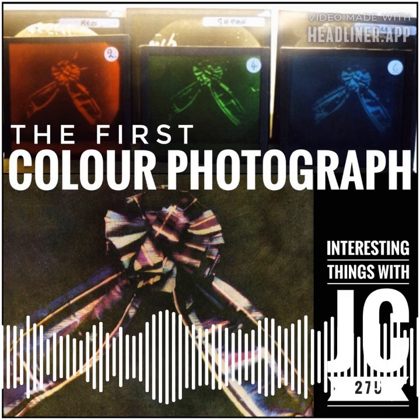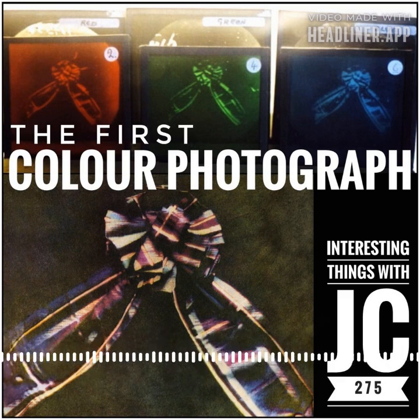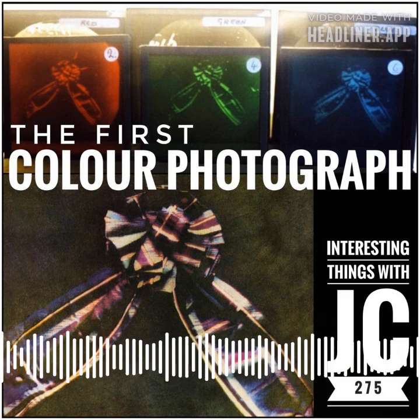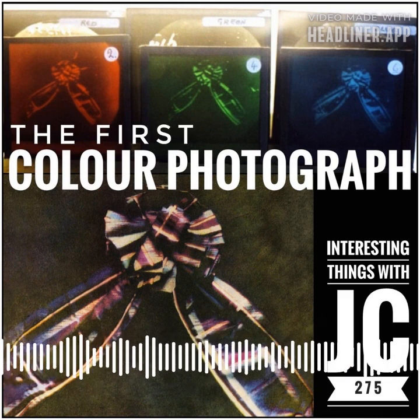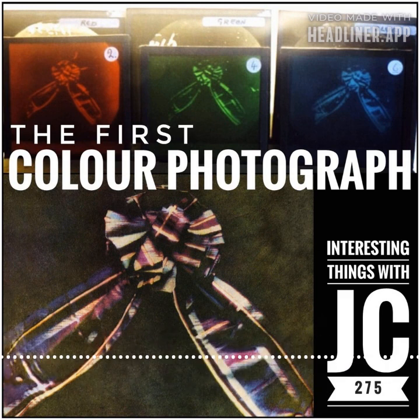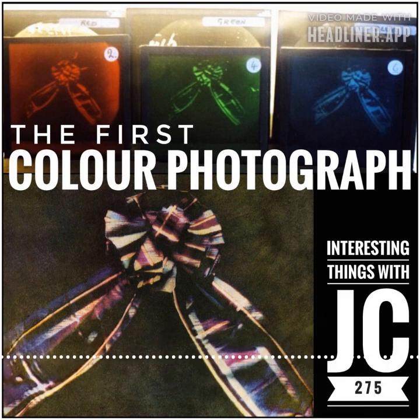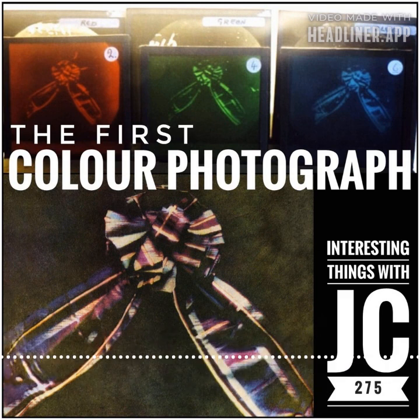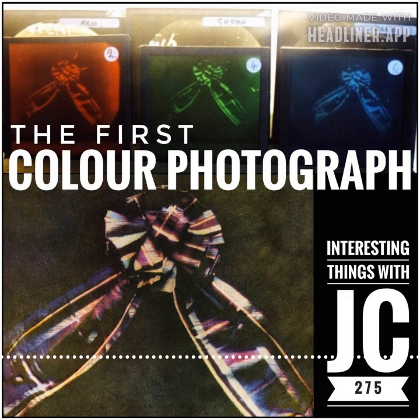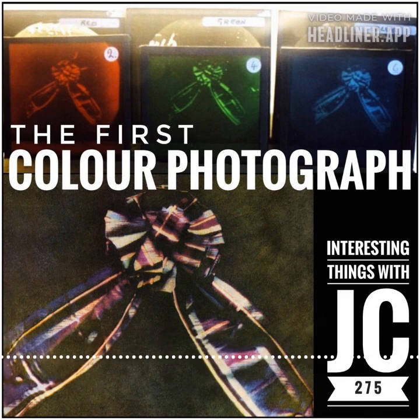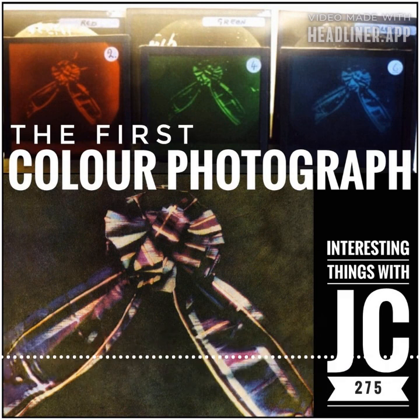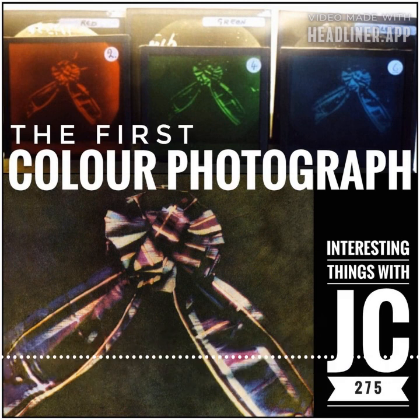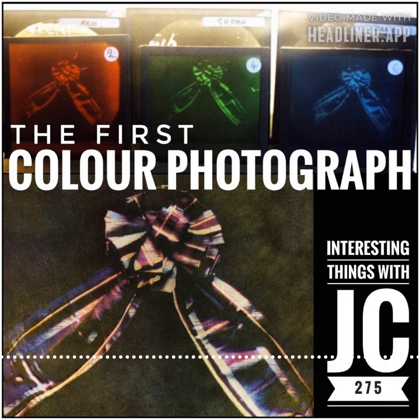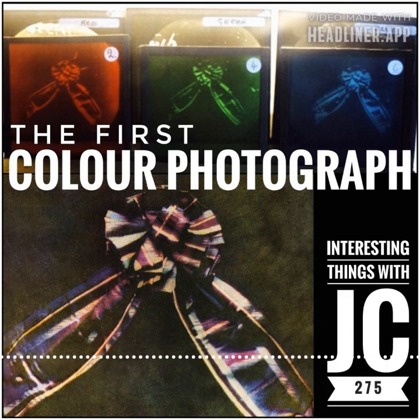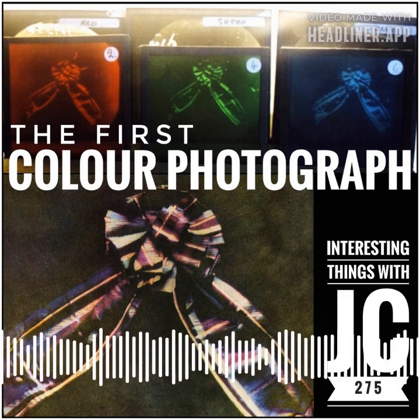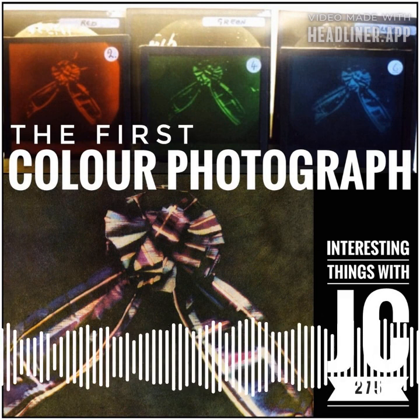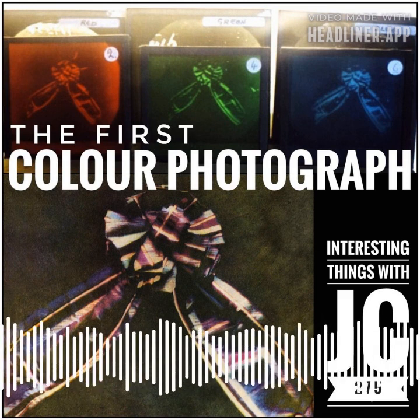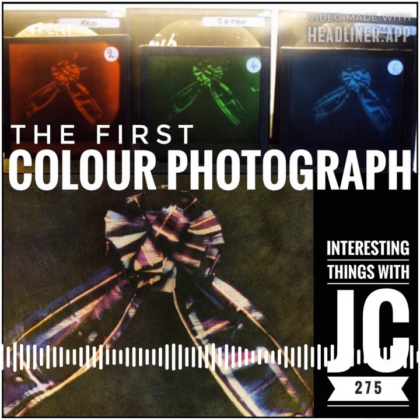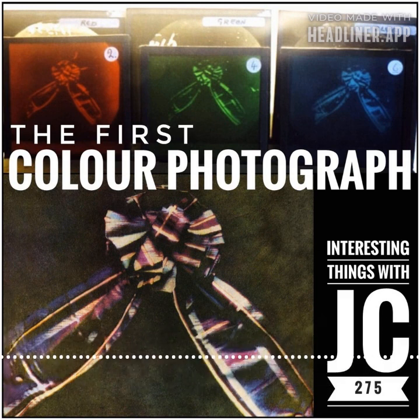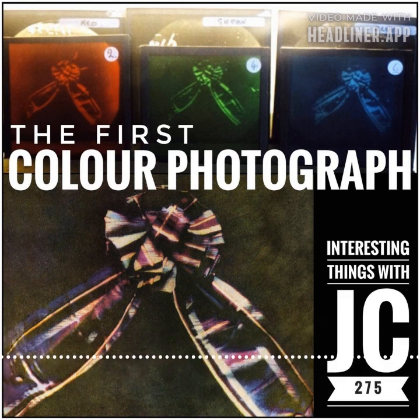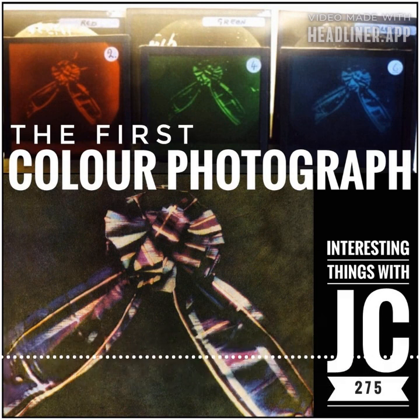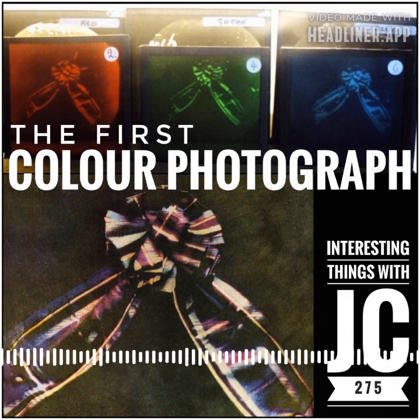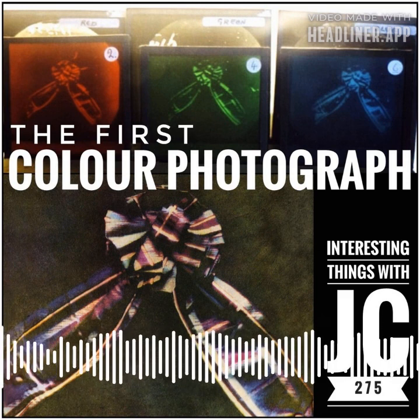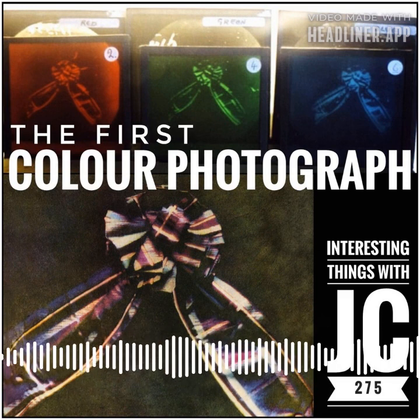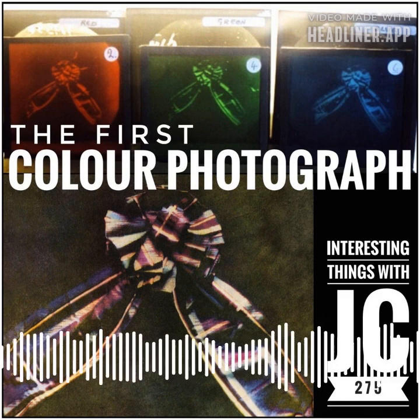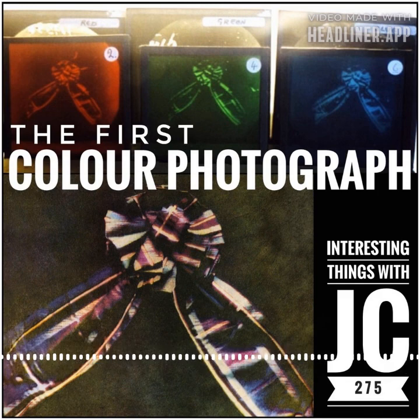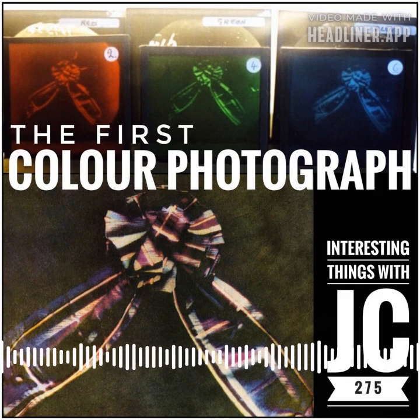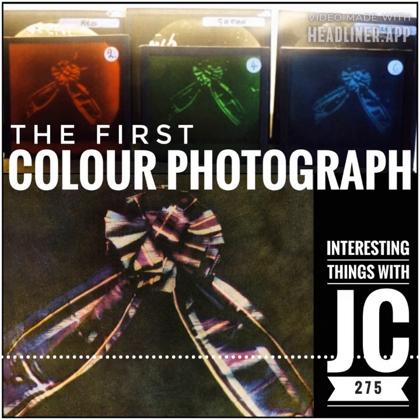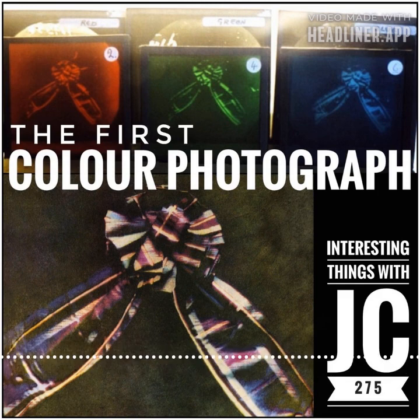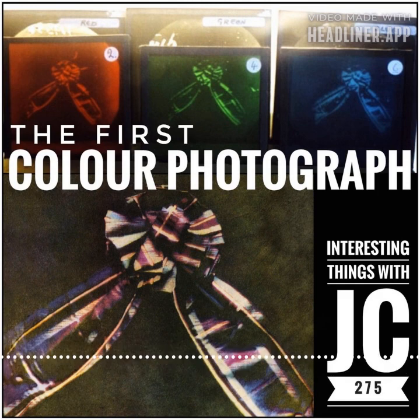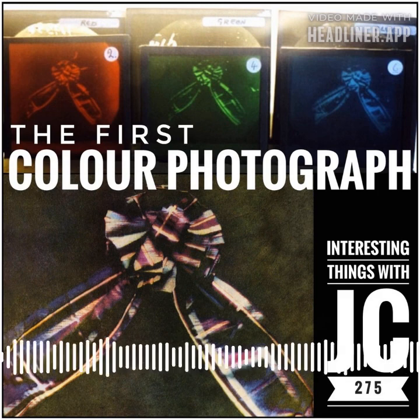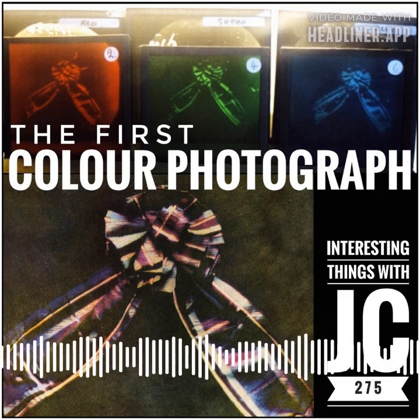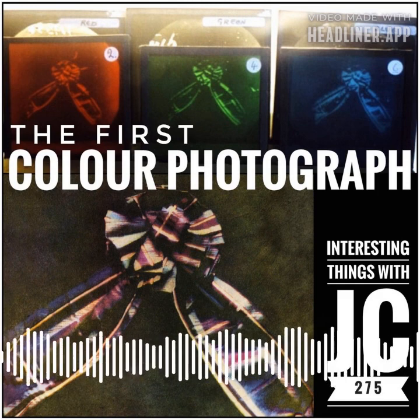Color photography in the 1900s is certainly an interesting story for another time.